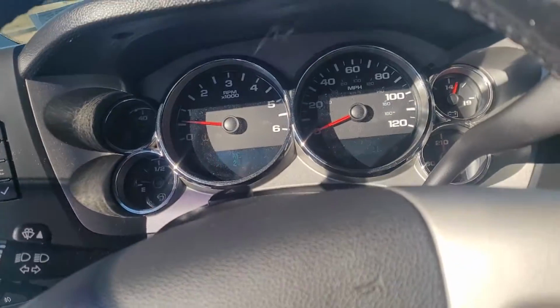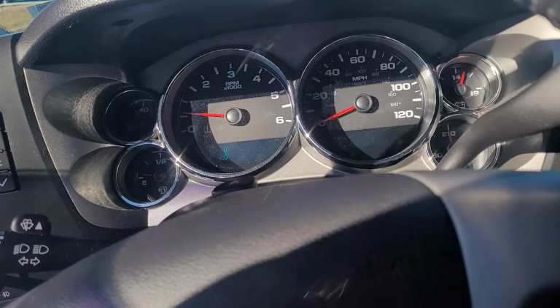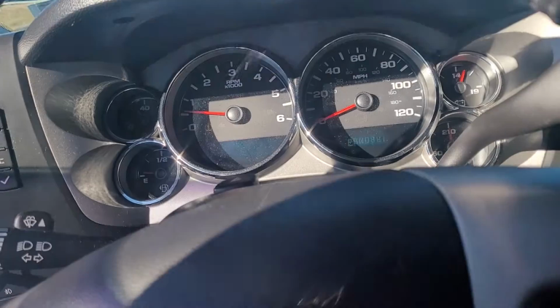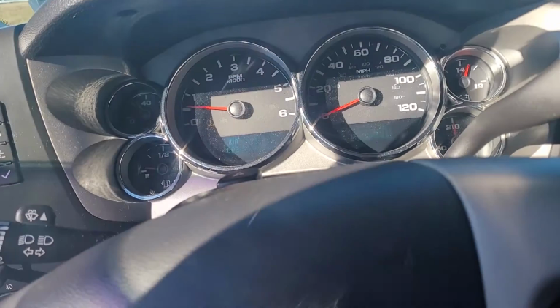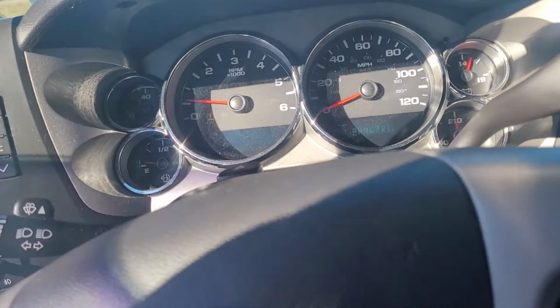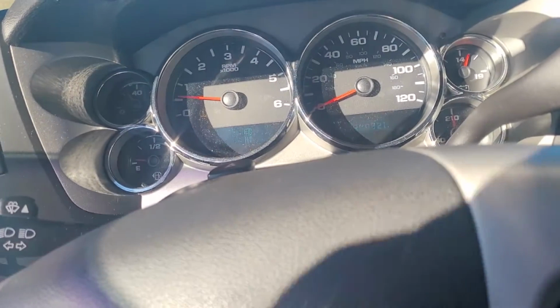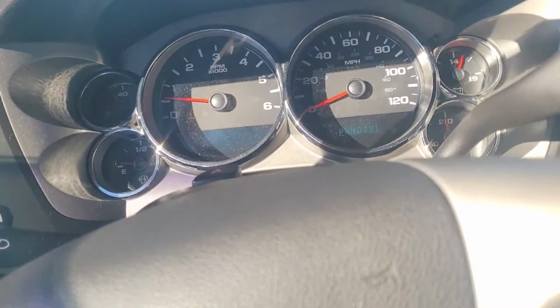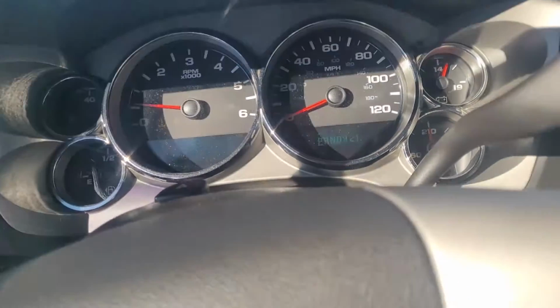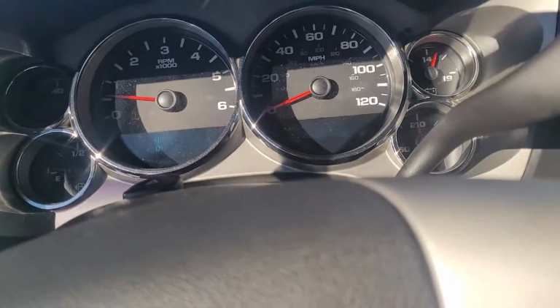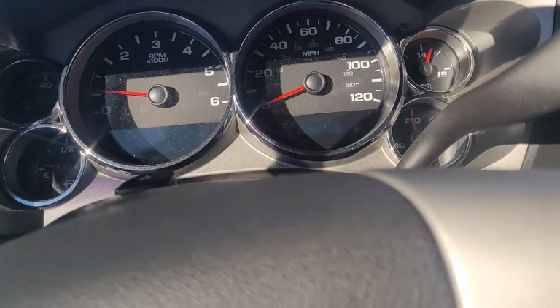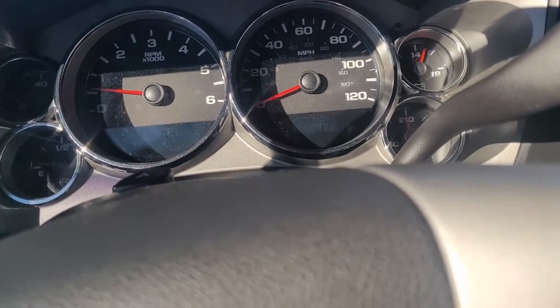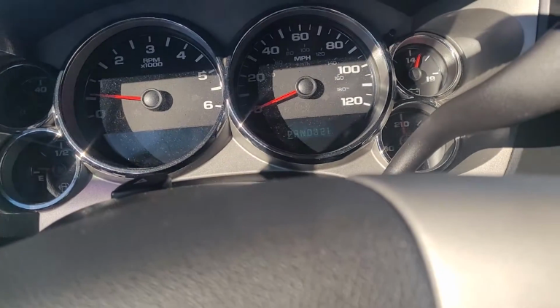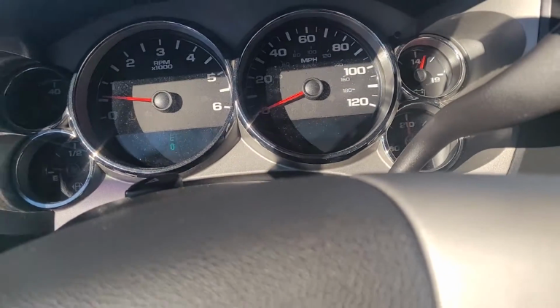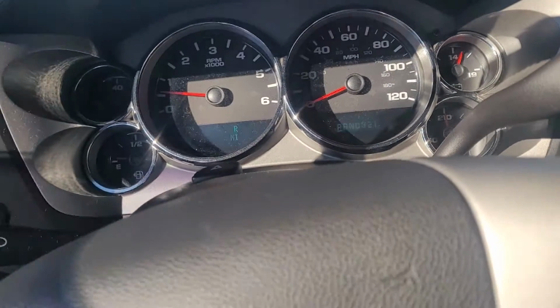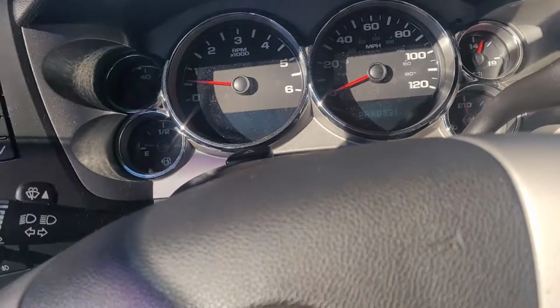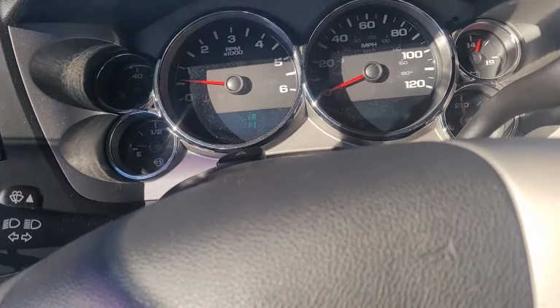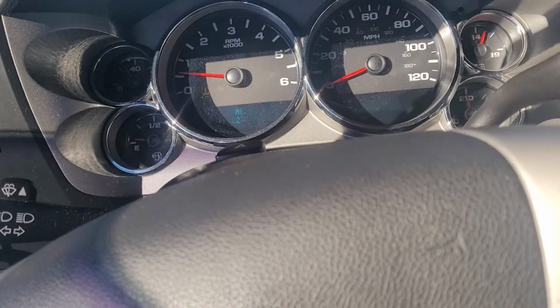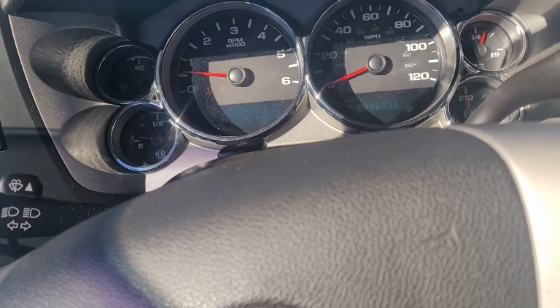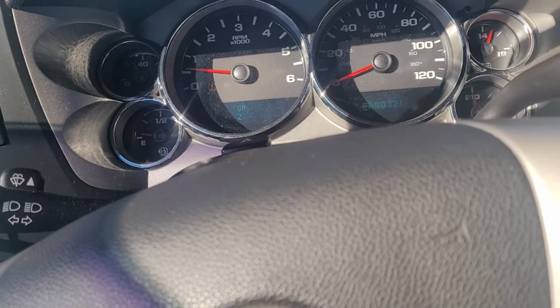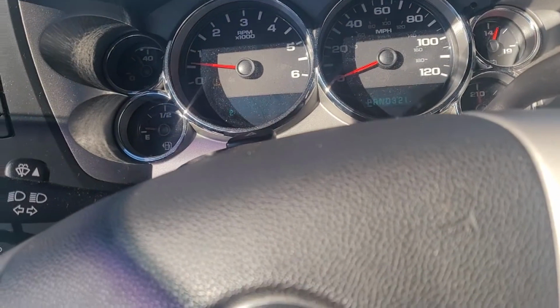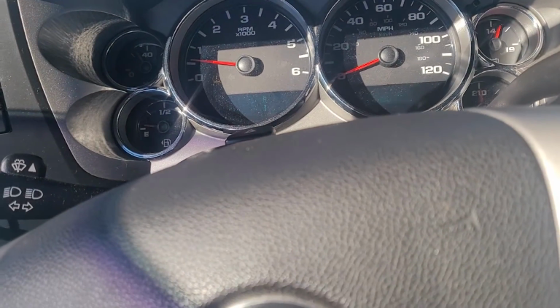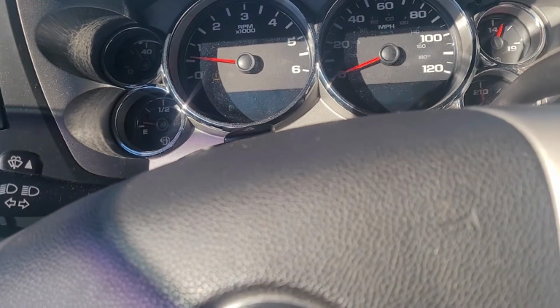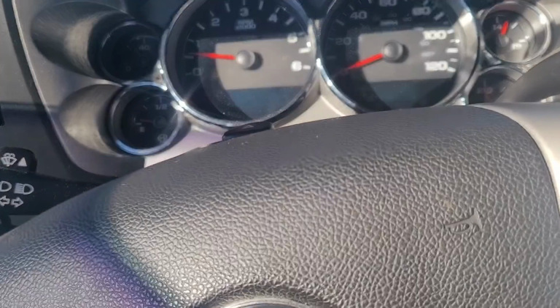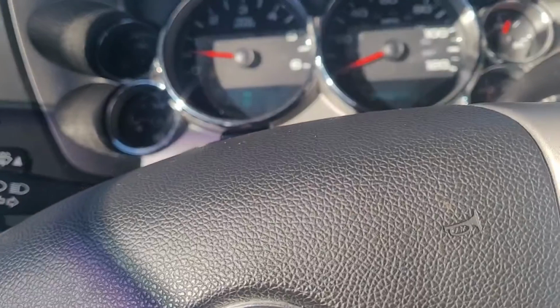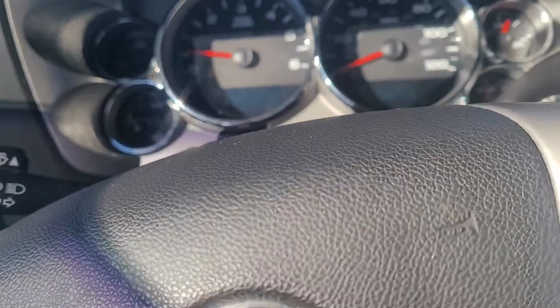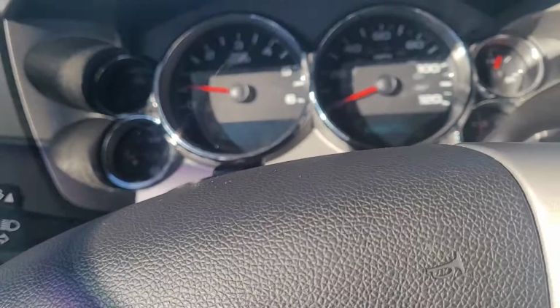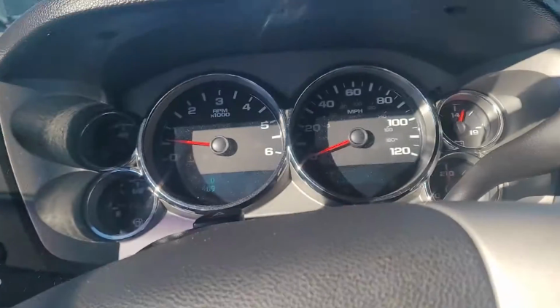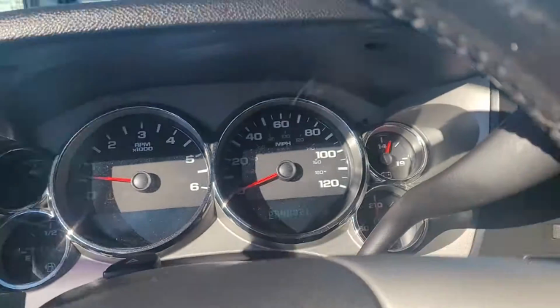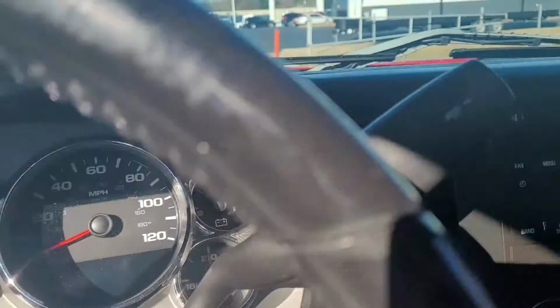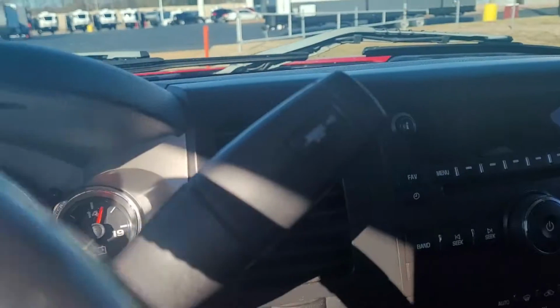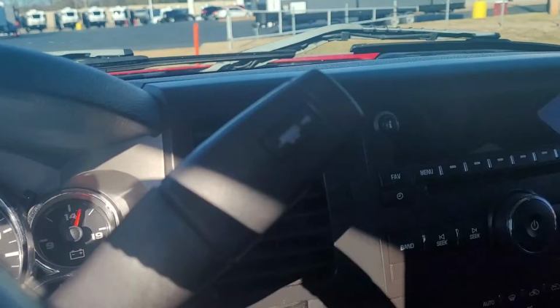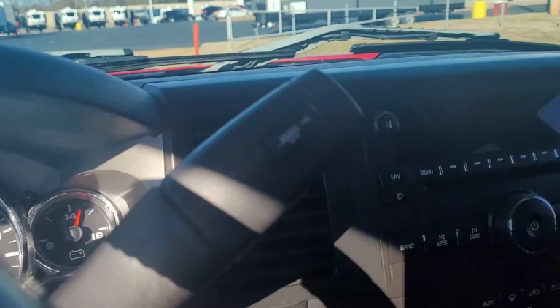Figured I'd just throw some content on here. Here's my 07 Silverado LT Crew Cab.